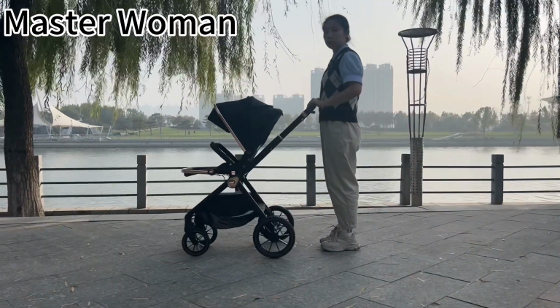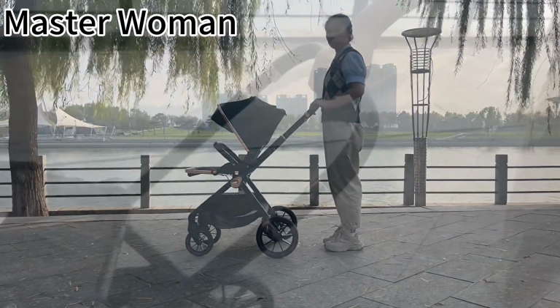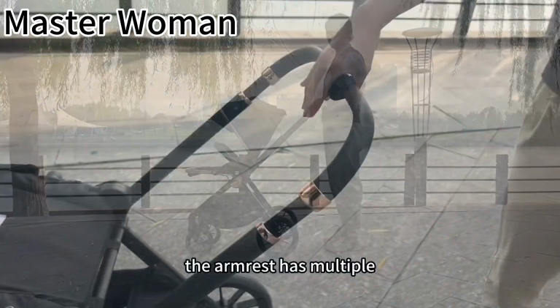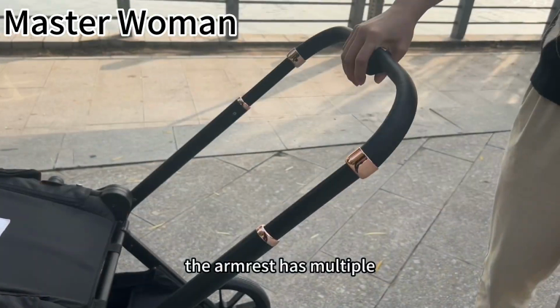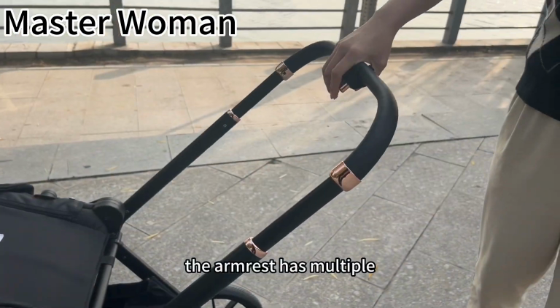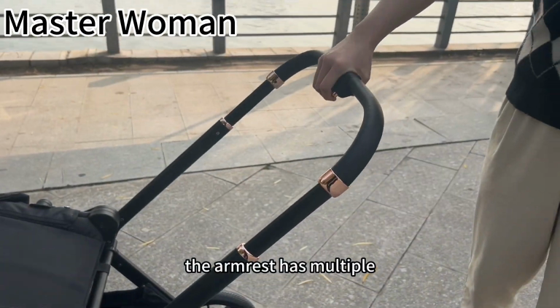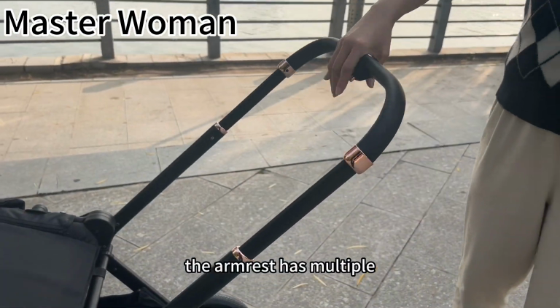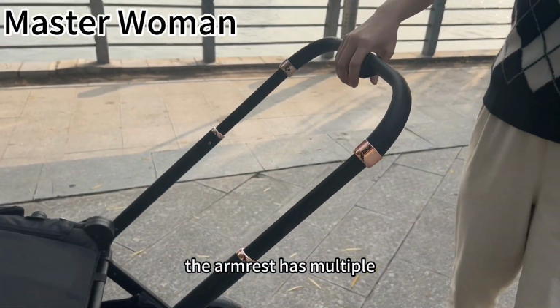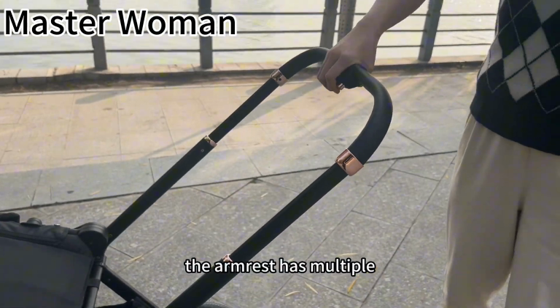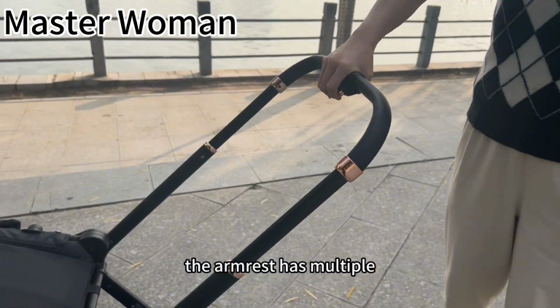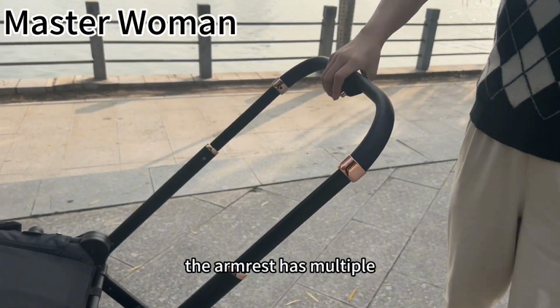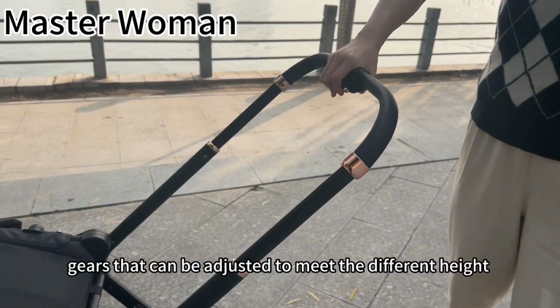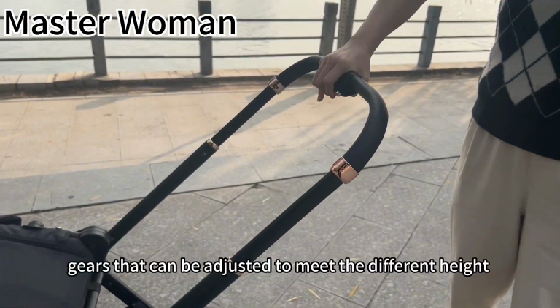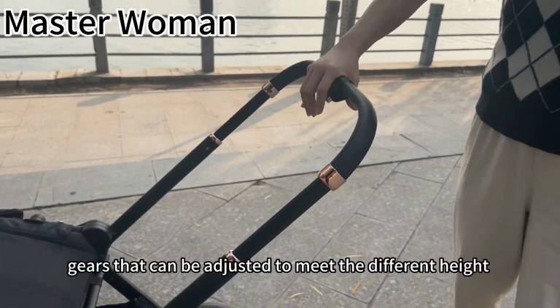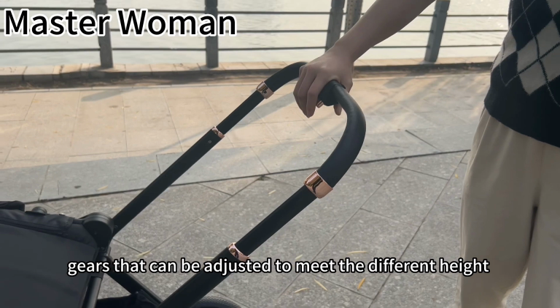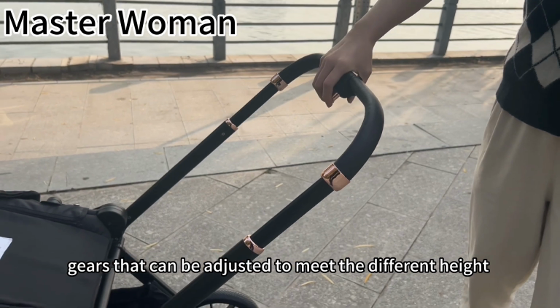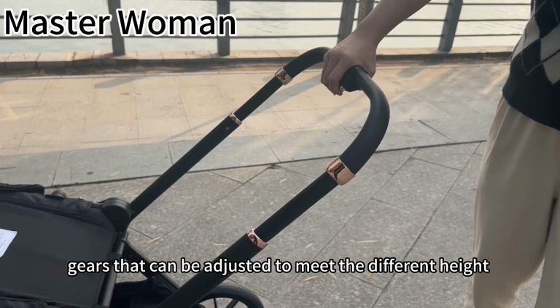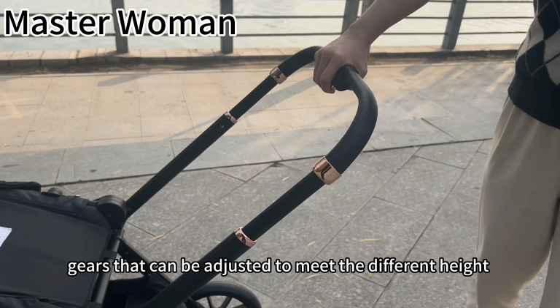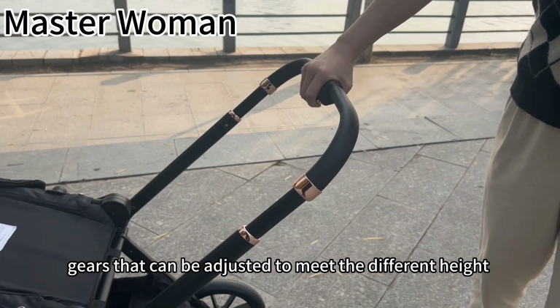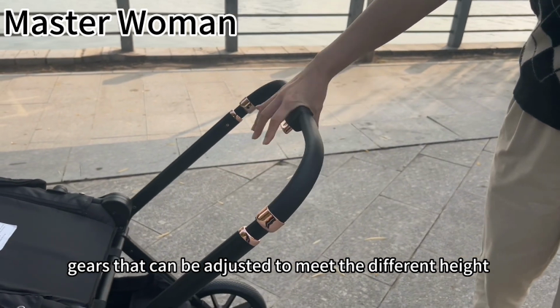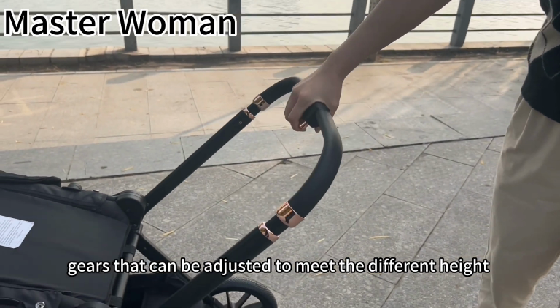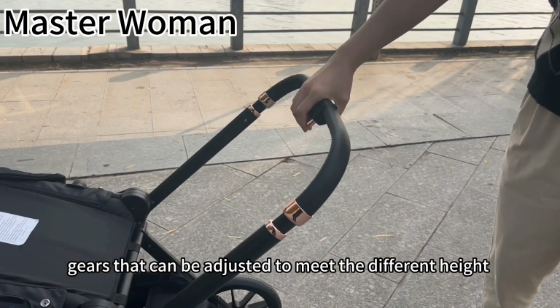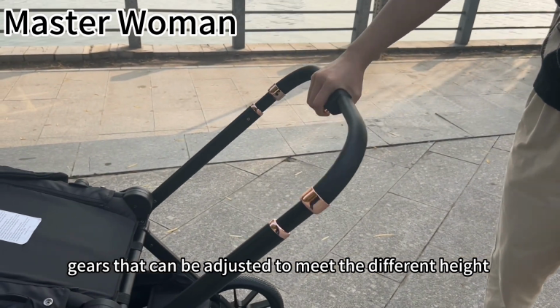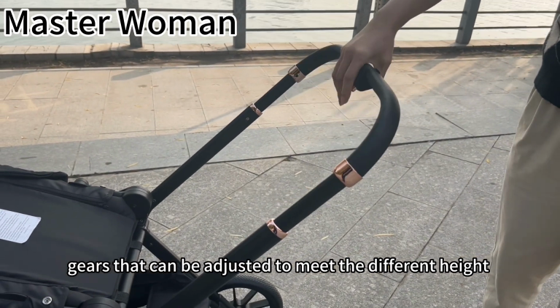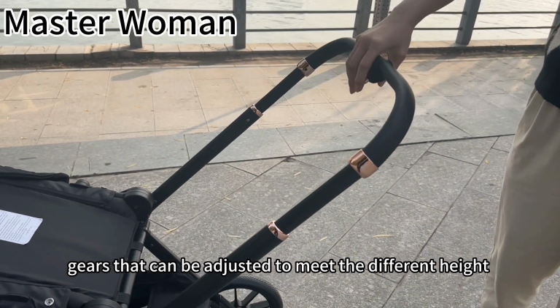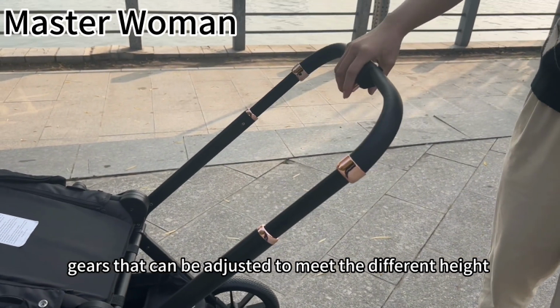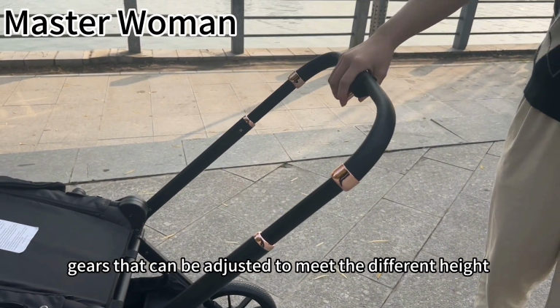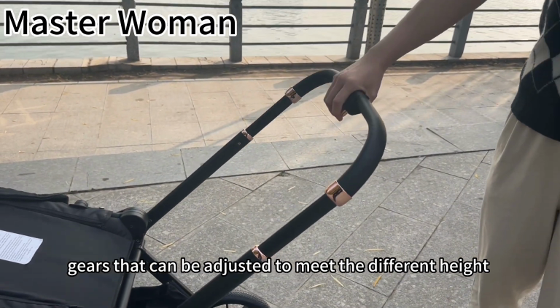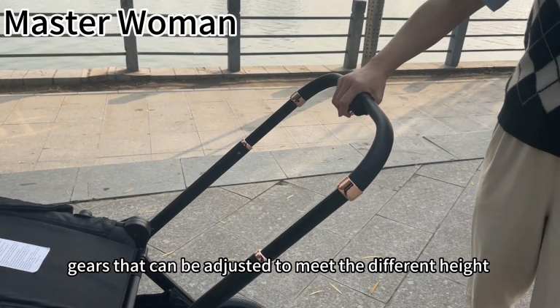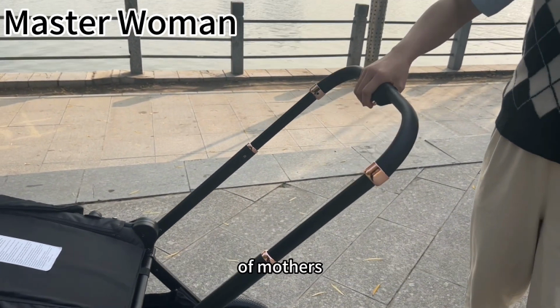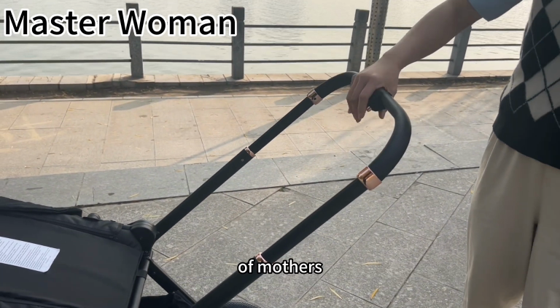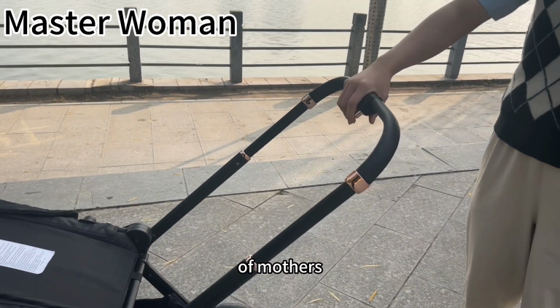The armrest has multiple gears that can be adjusted to meet the different hands of mothers.